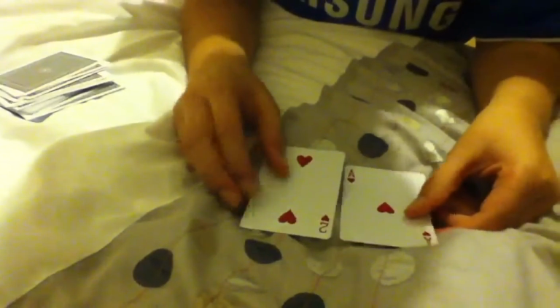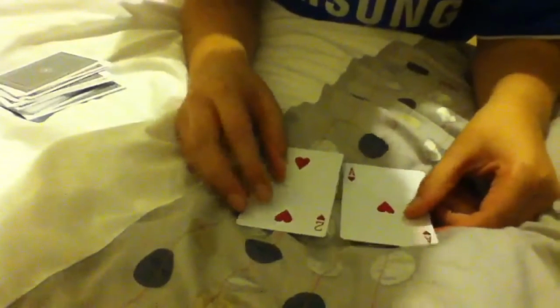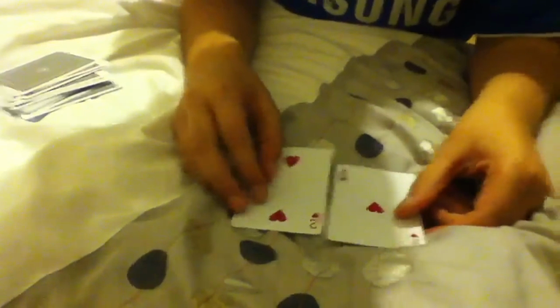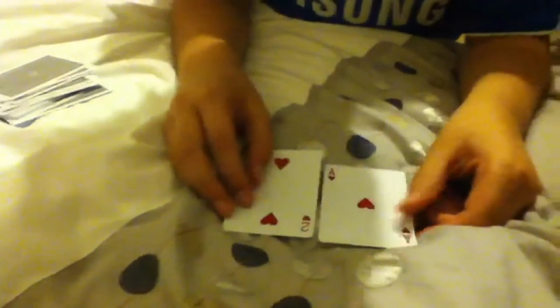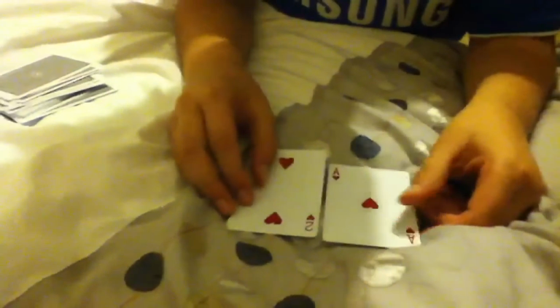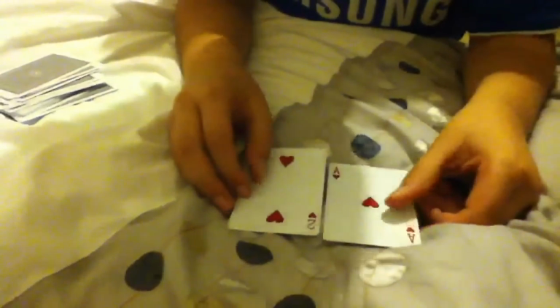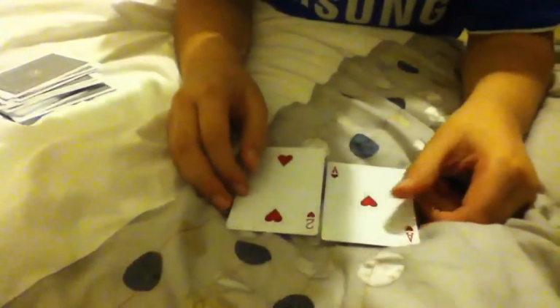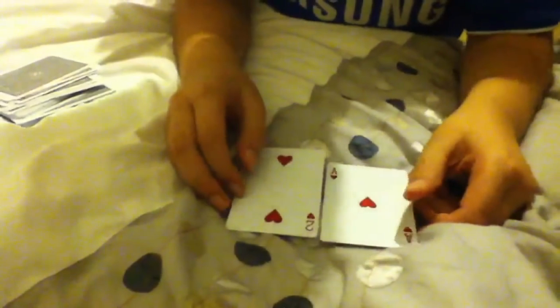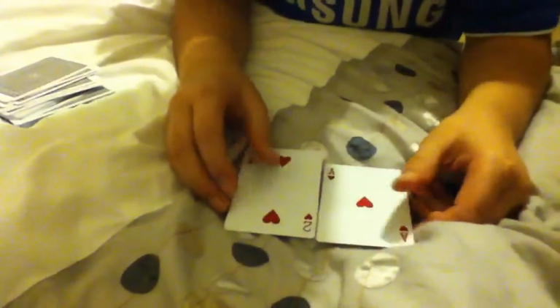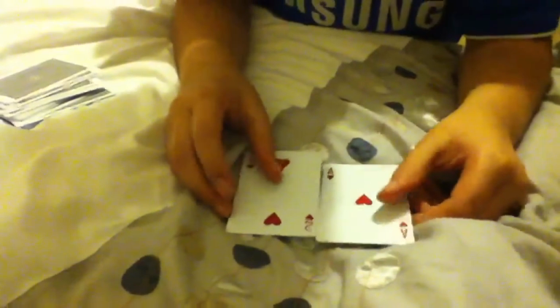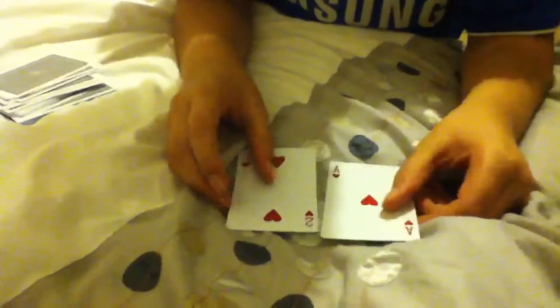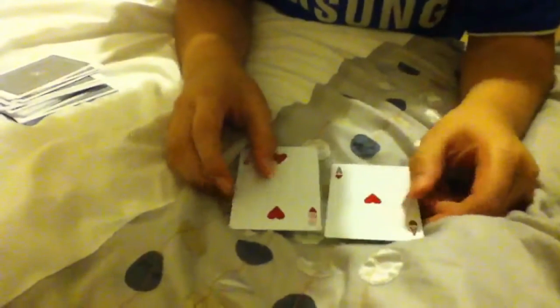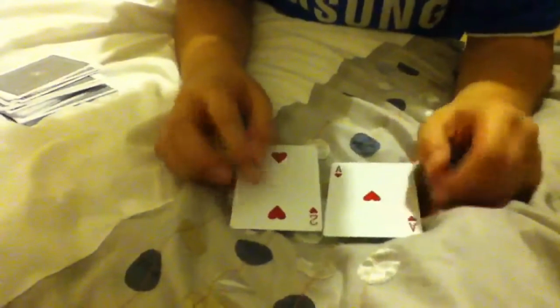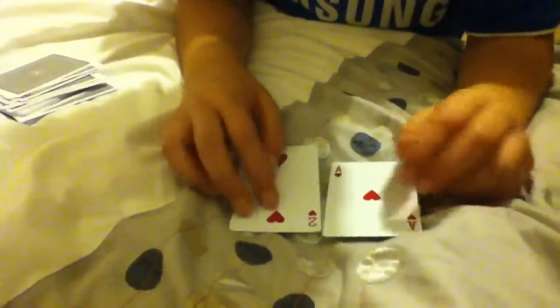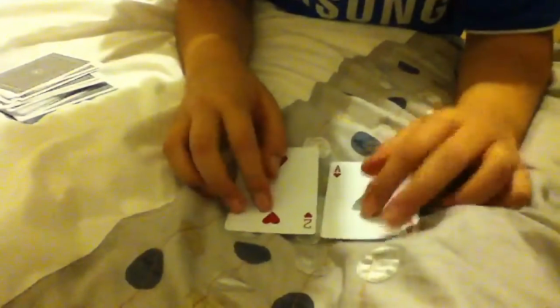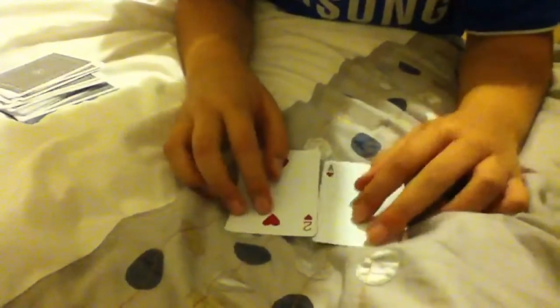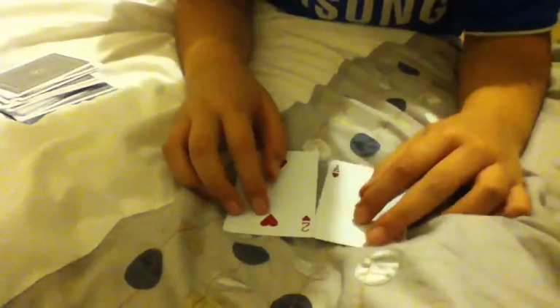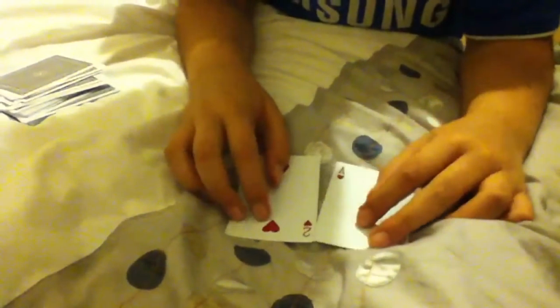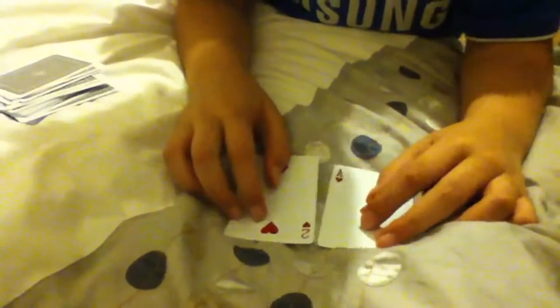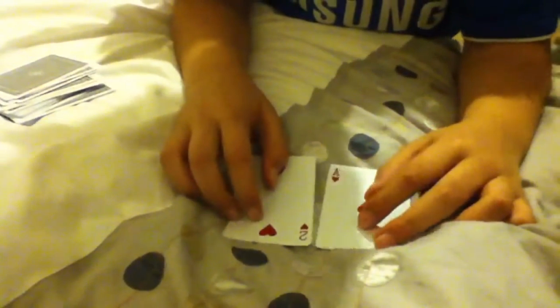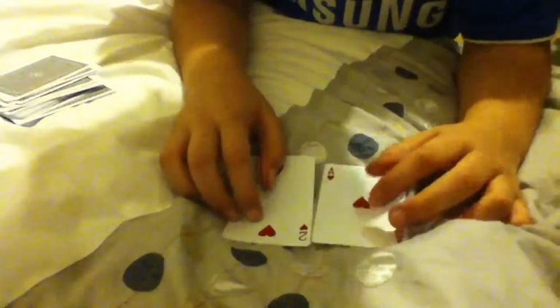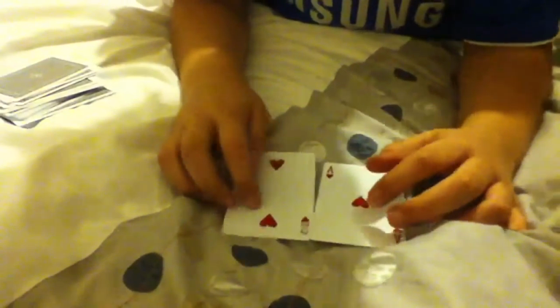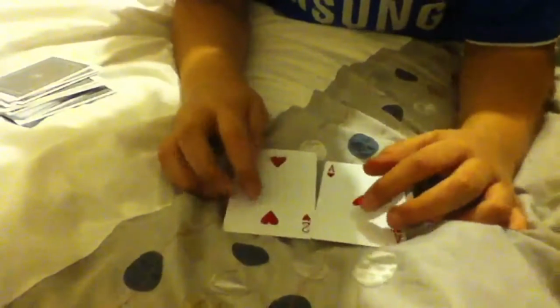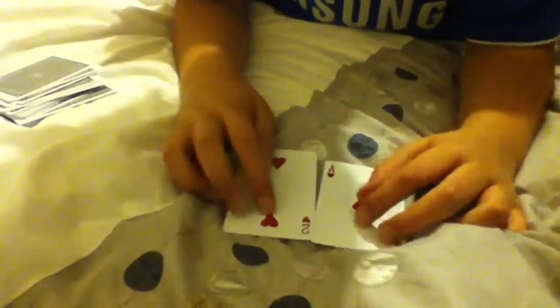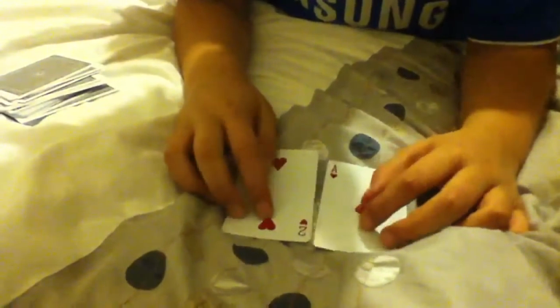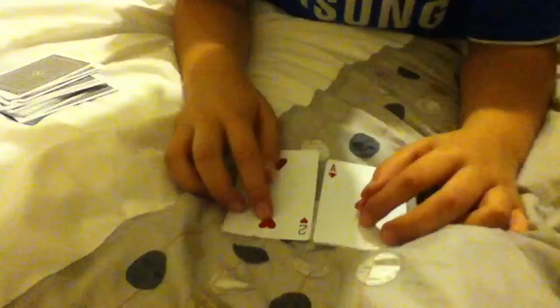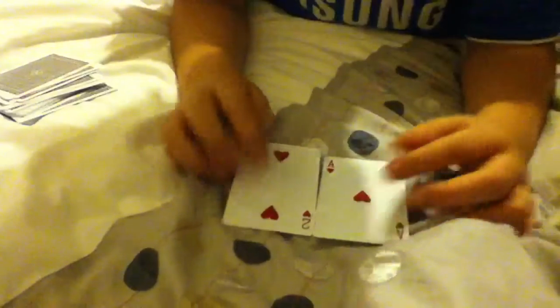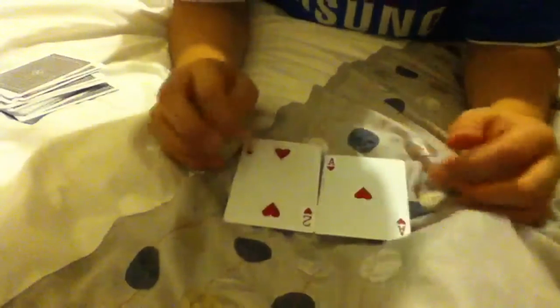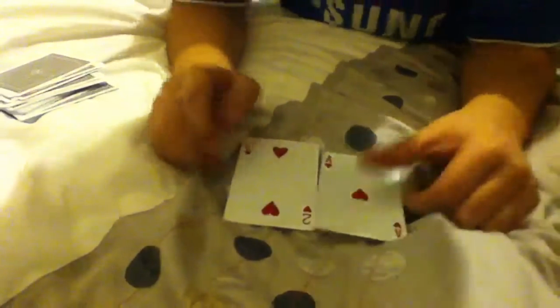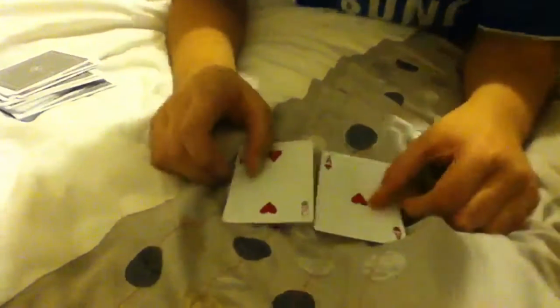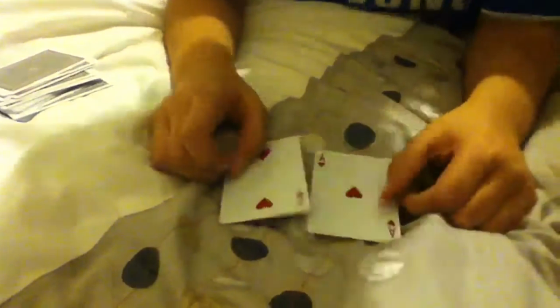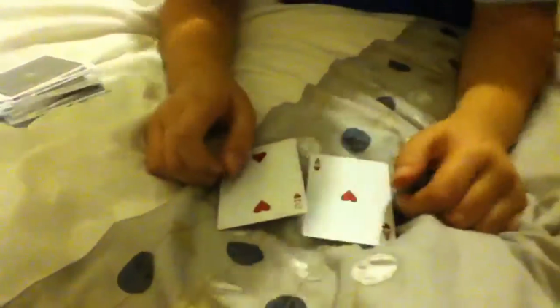And that is your card. This is a self-working trick and it's easy to do, and you can do it anytime you want. Thanks.